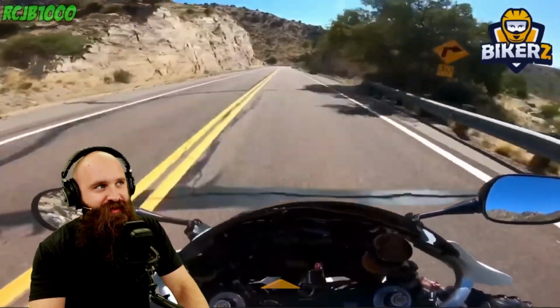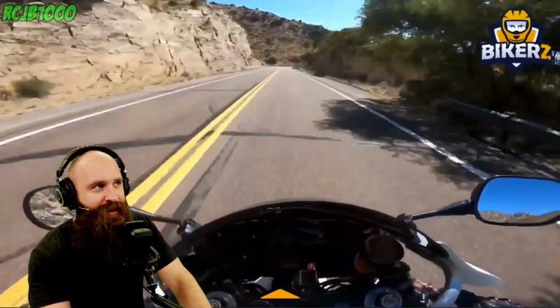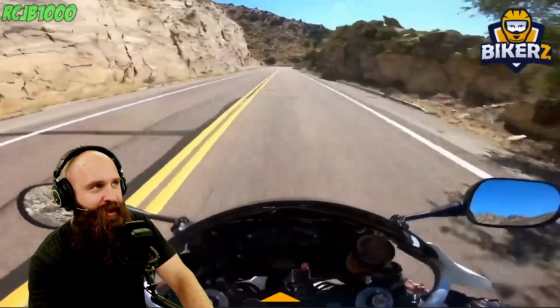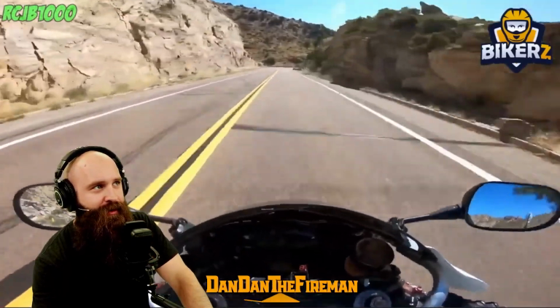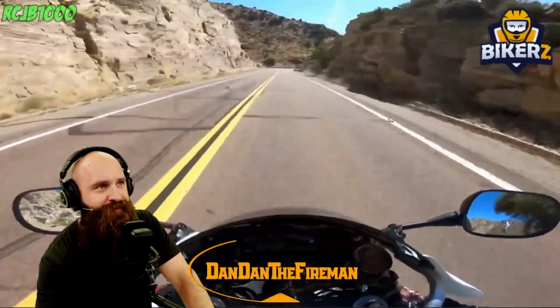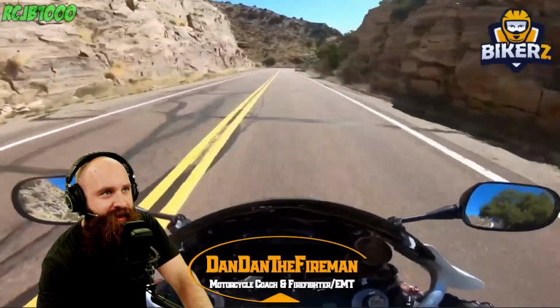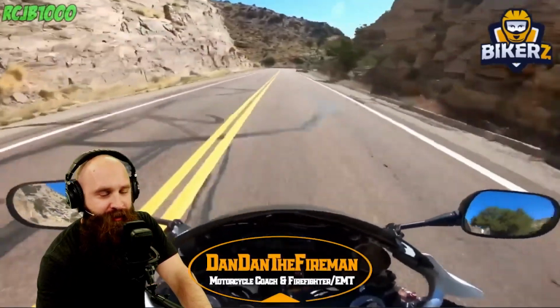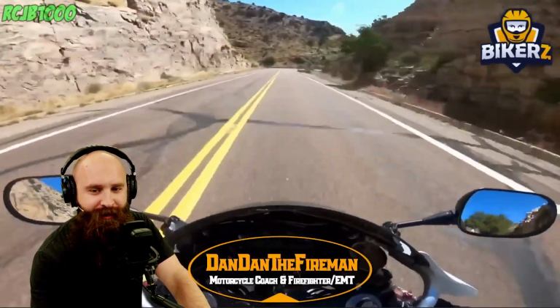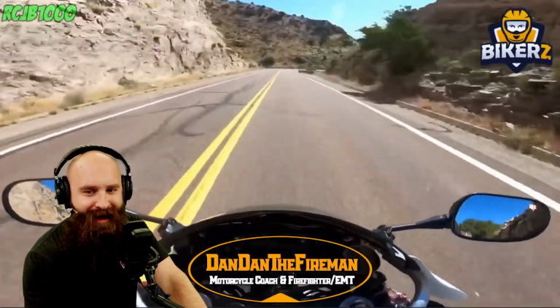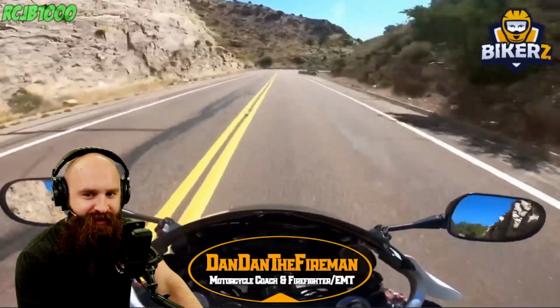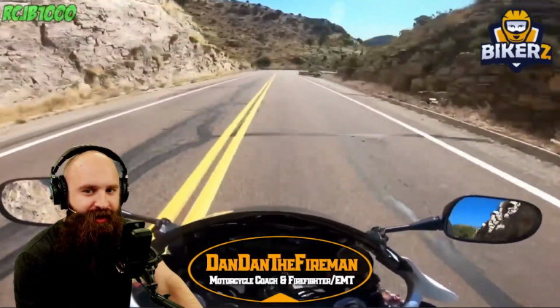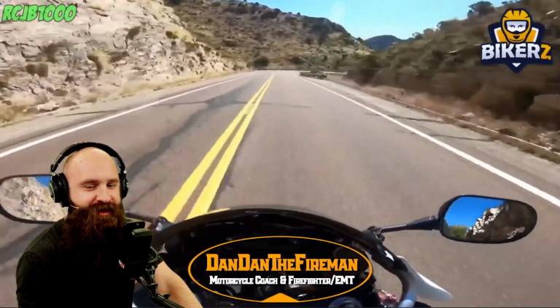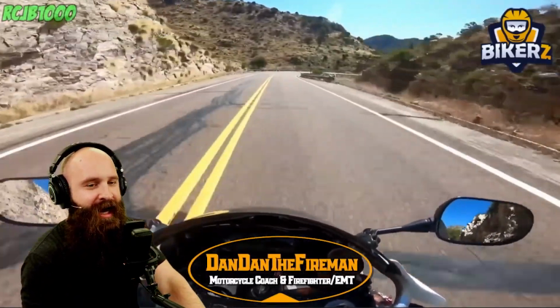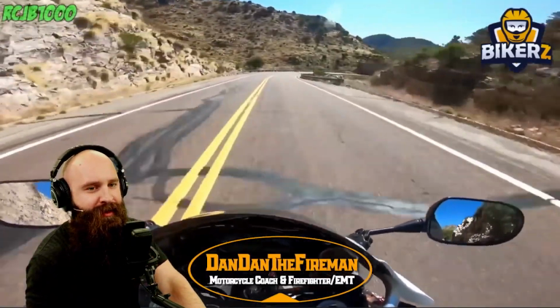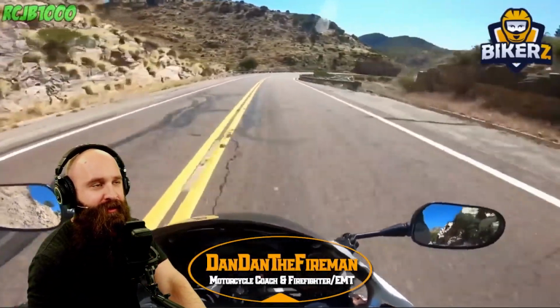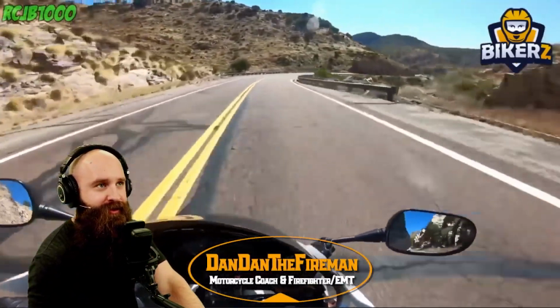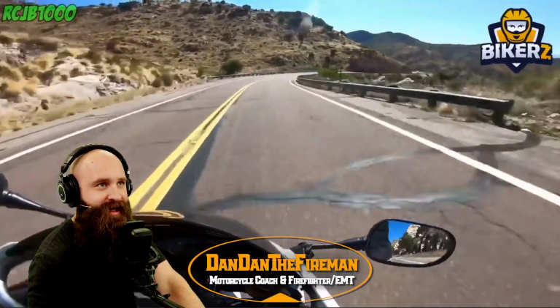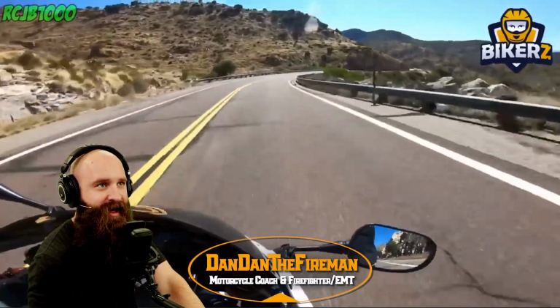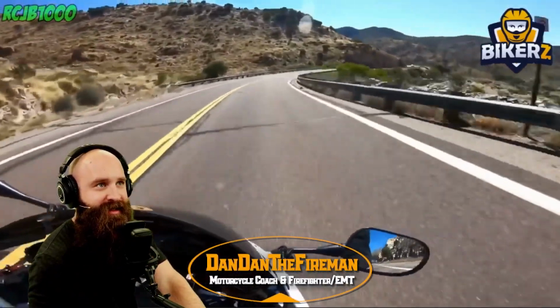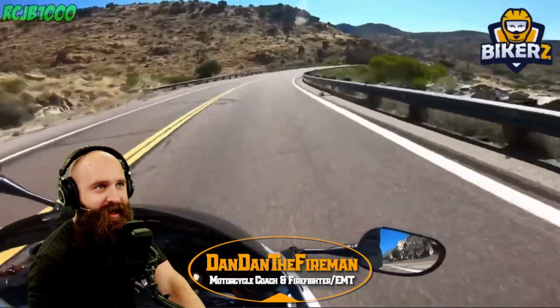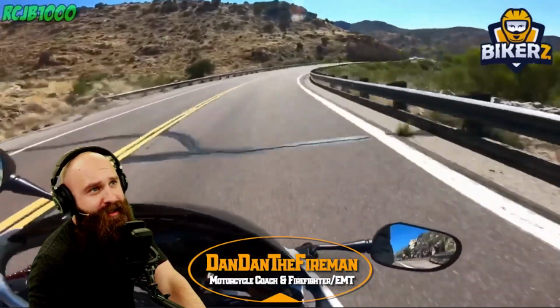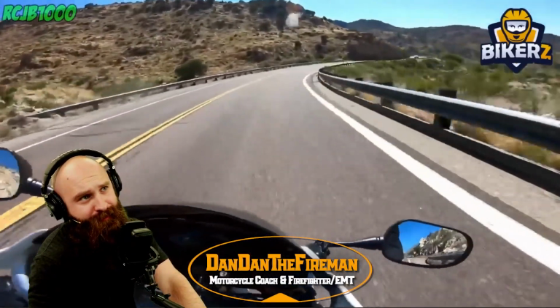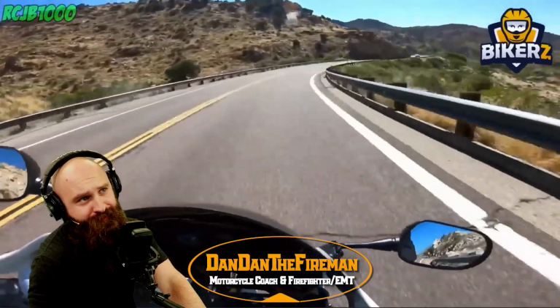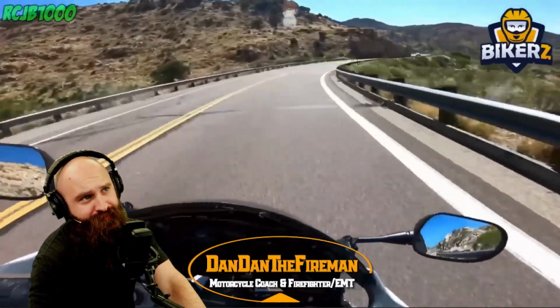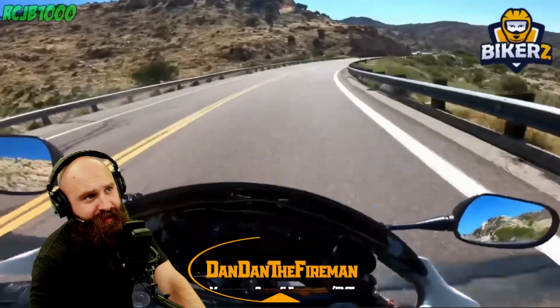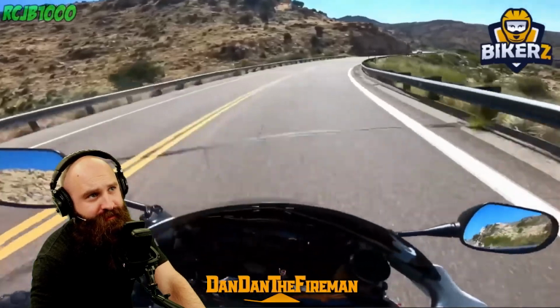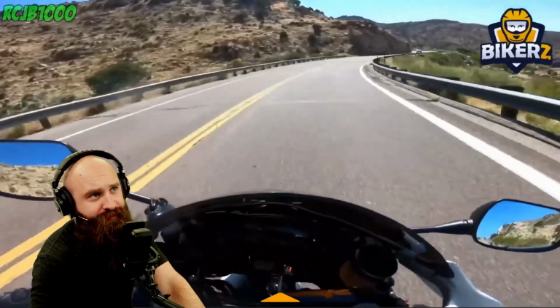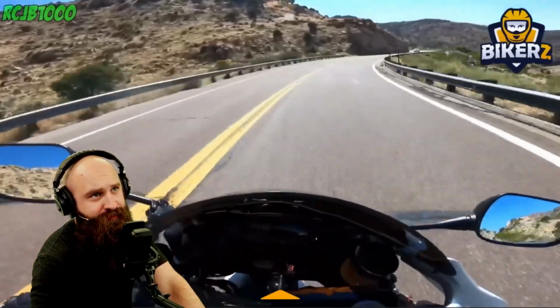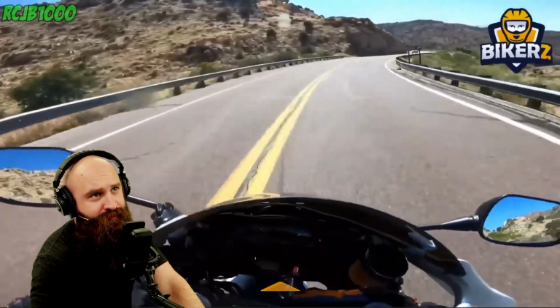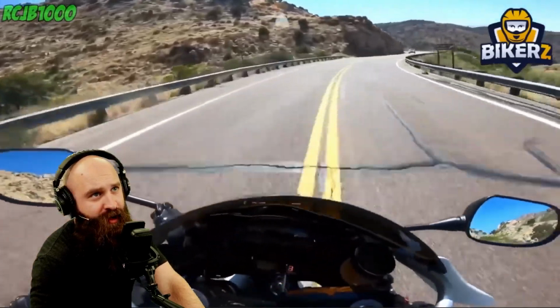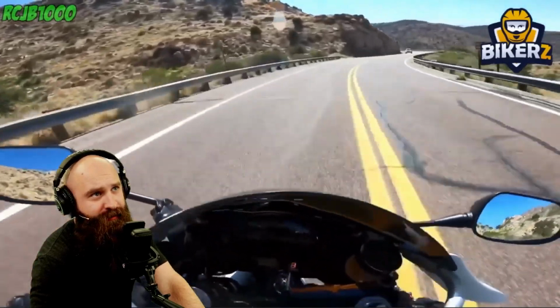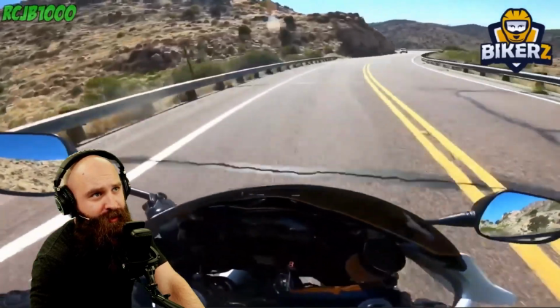Here we go. We're in the mountains. What do you think is gonna happen here? Low side, high side? Off-road.